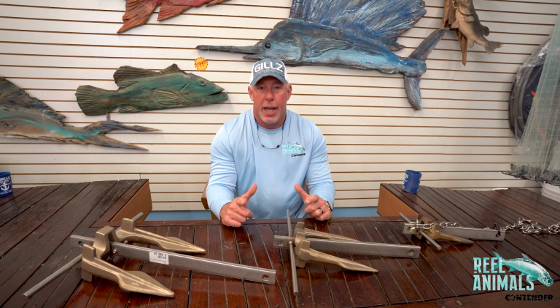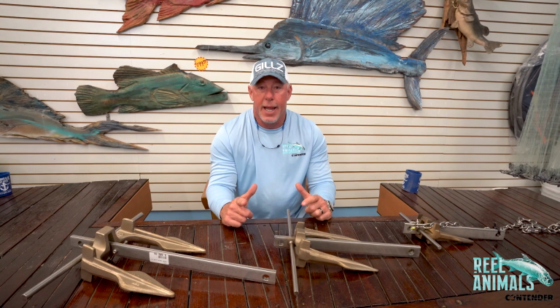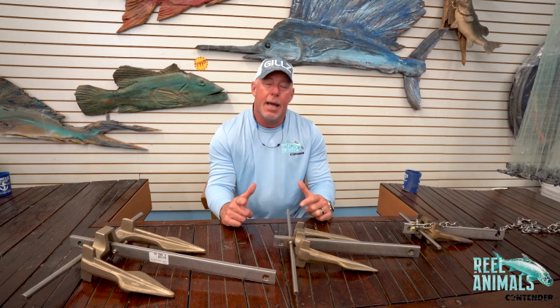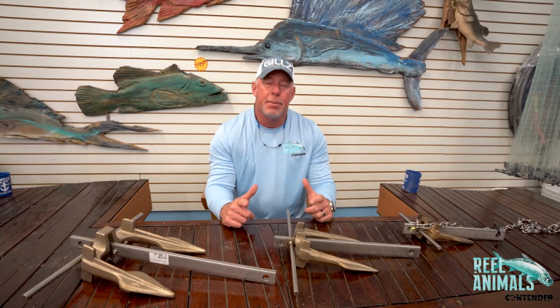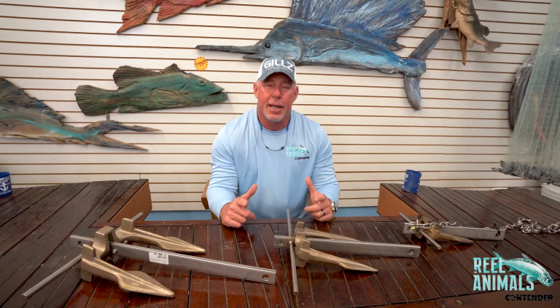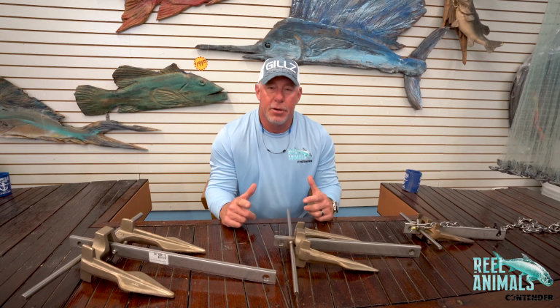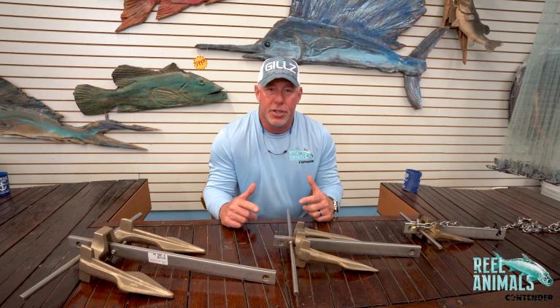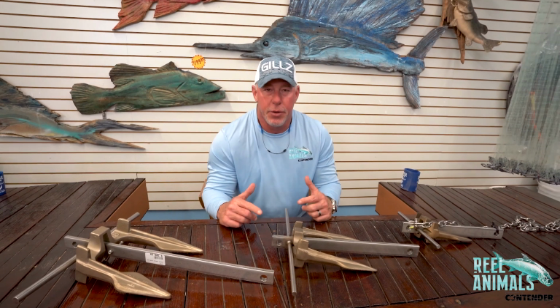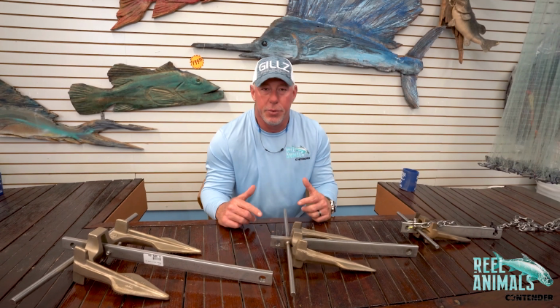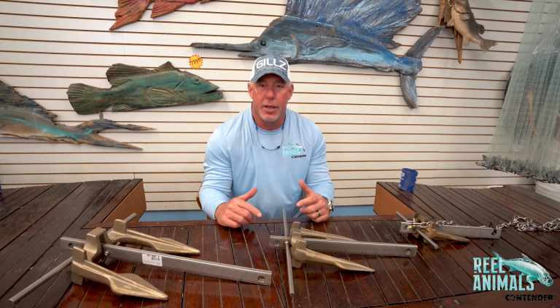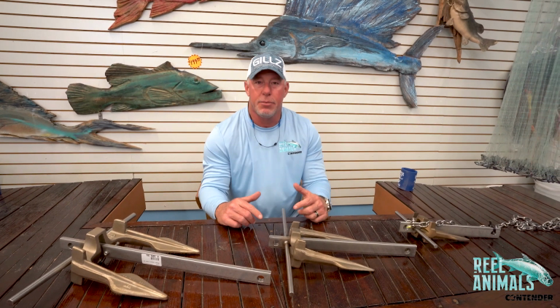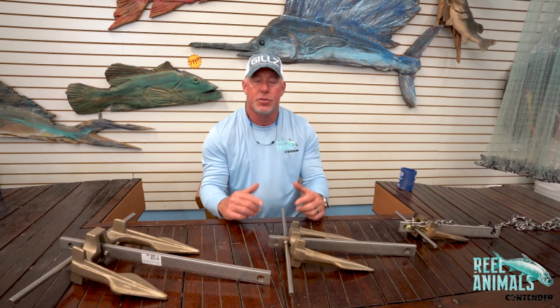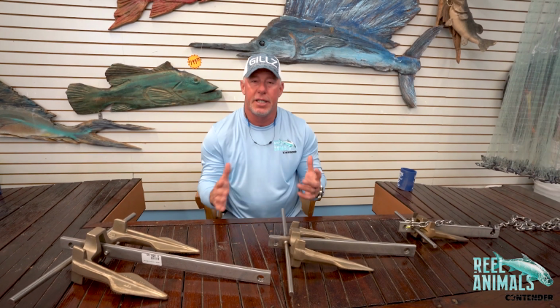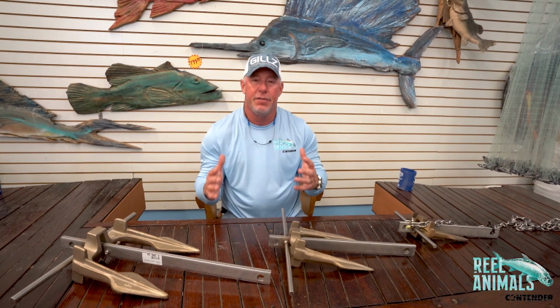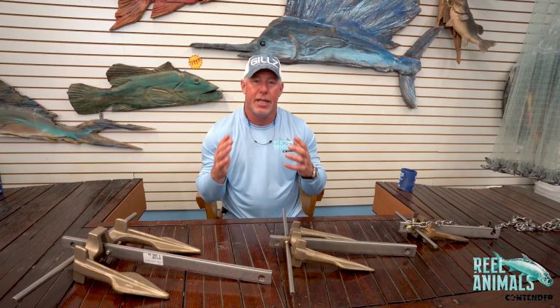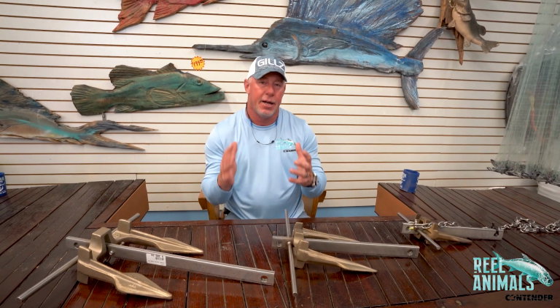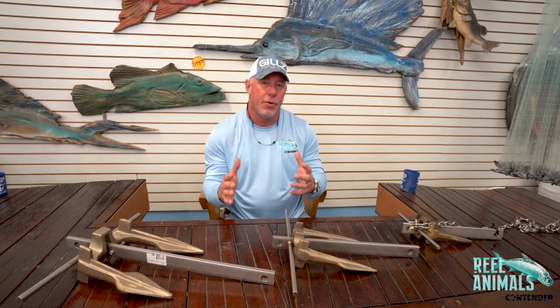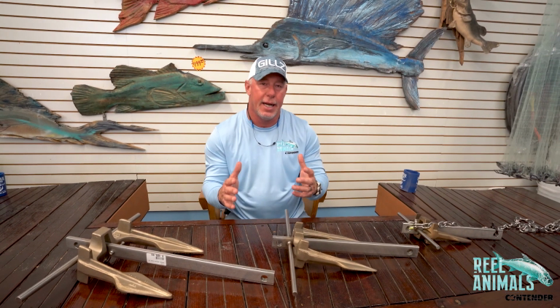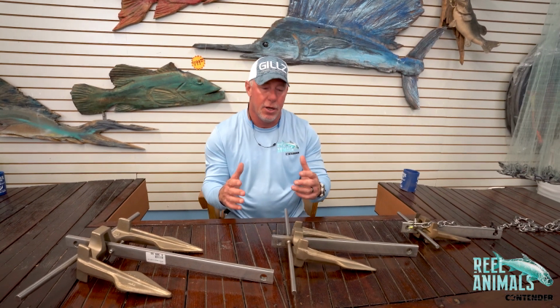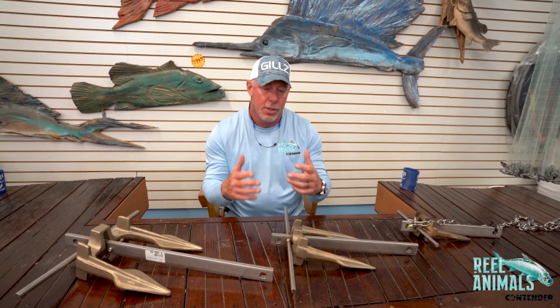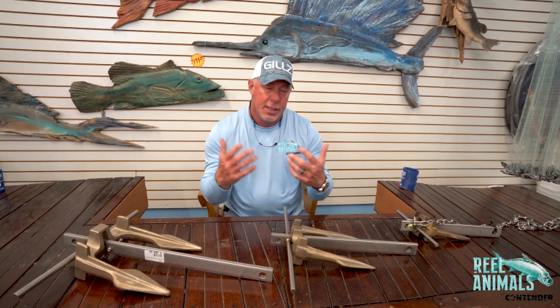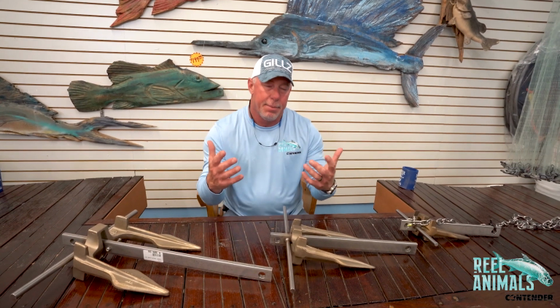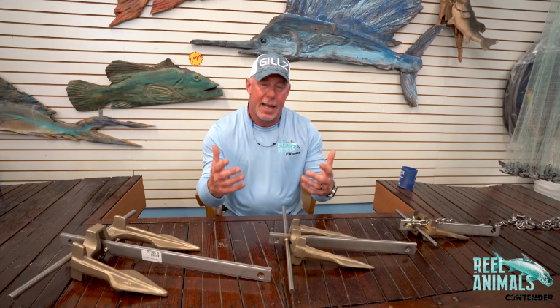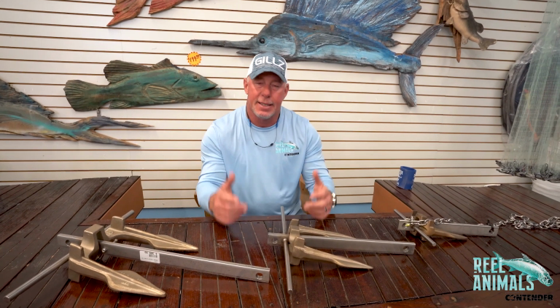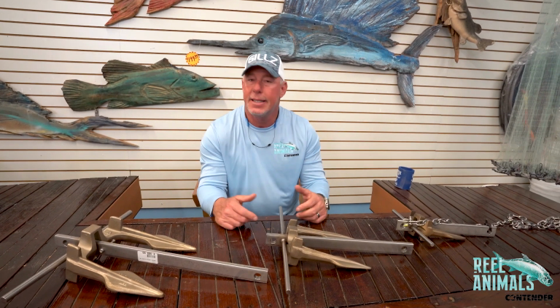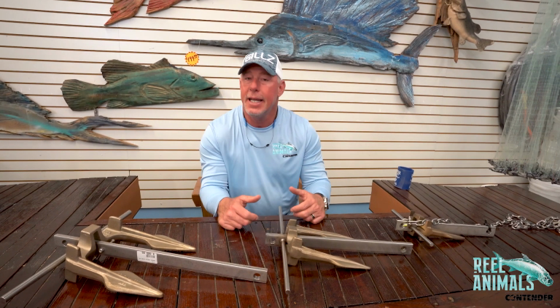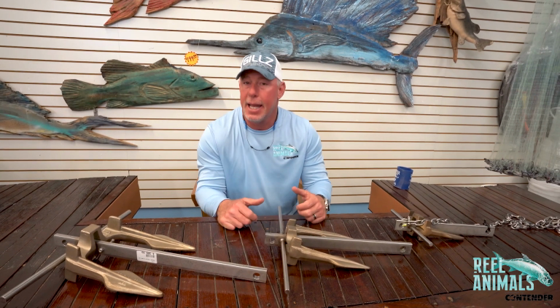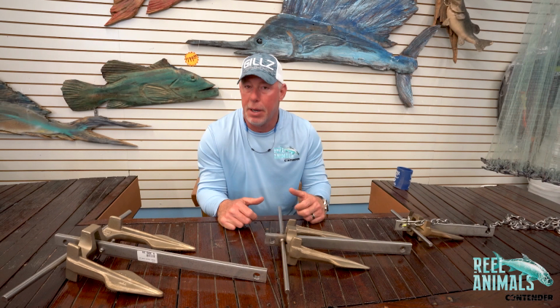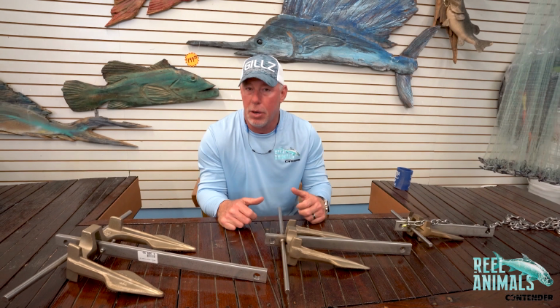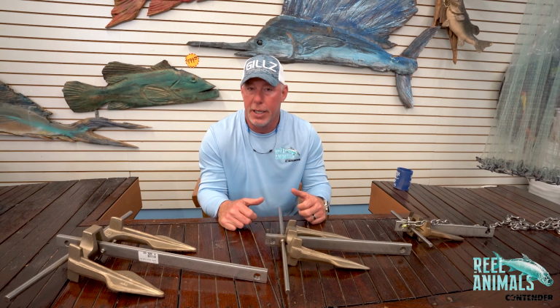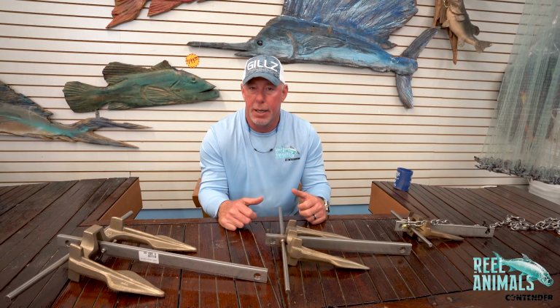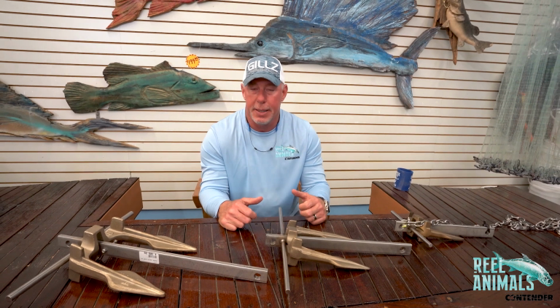Hey gang, Captain Mike Anderson here with Real Animals TV and Radio. I'm back at T.A. Mahoney Company.